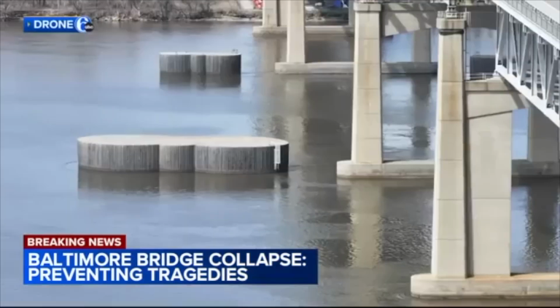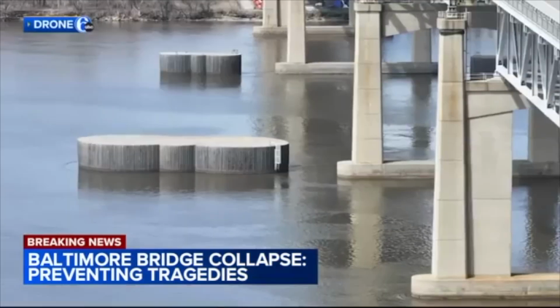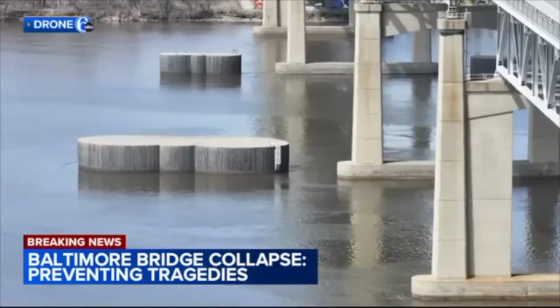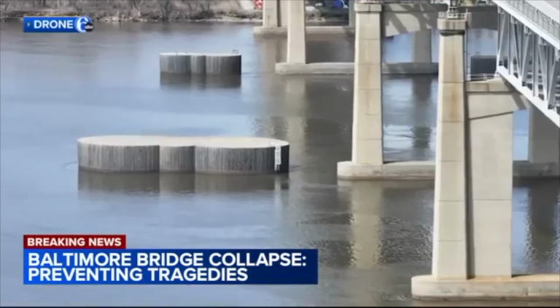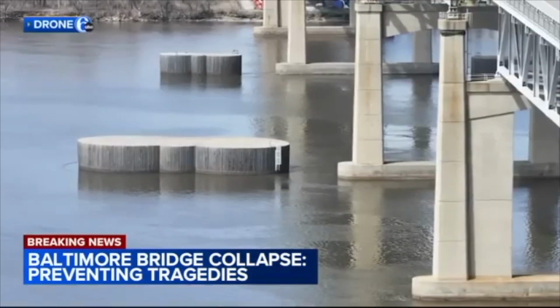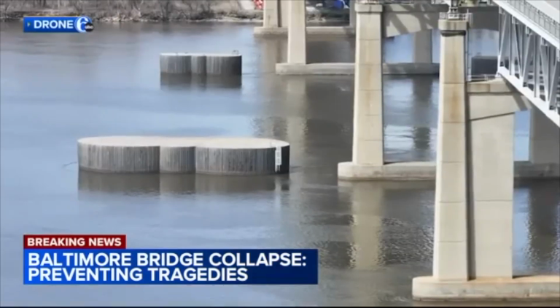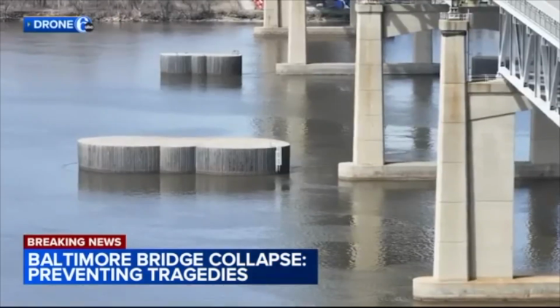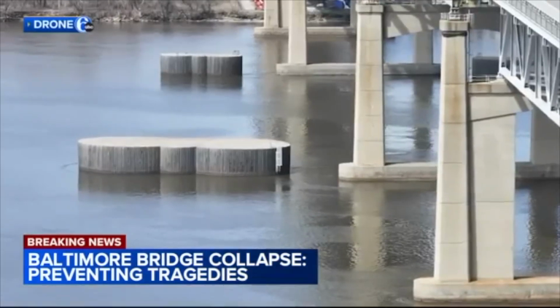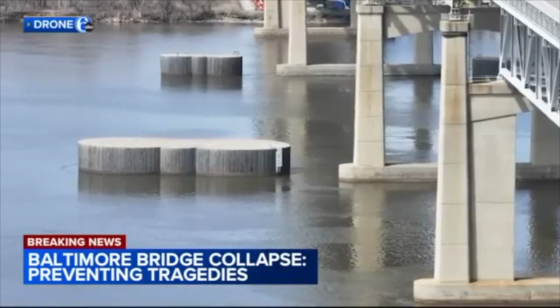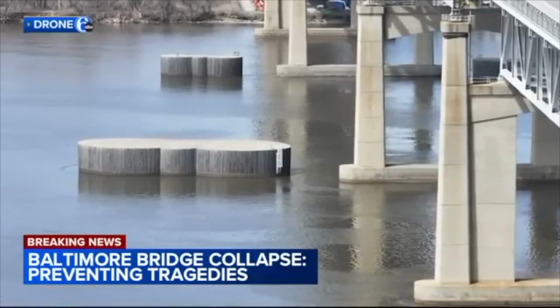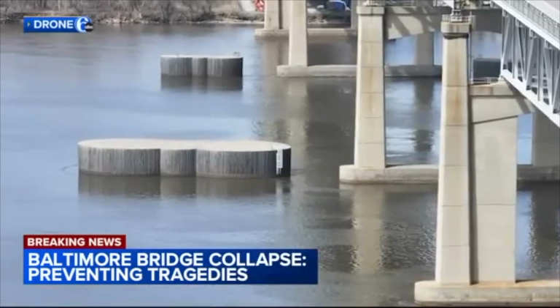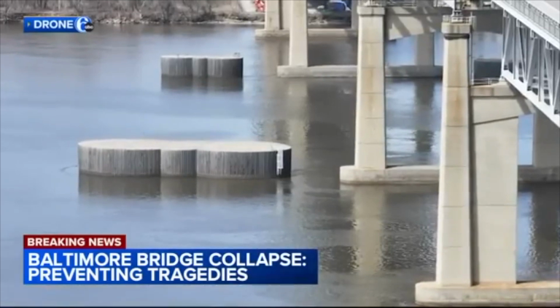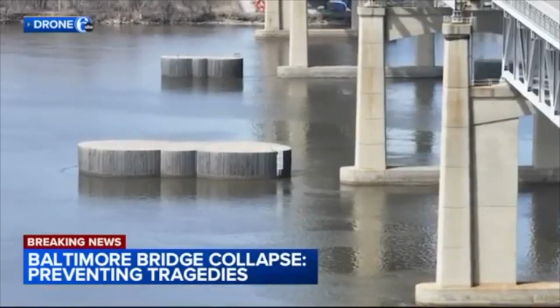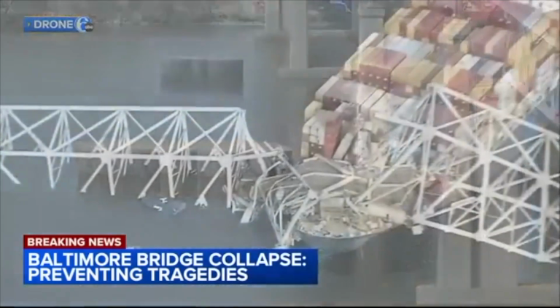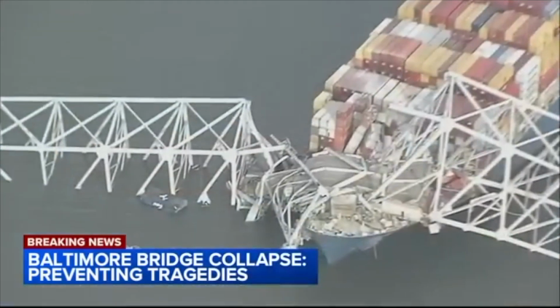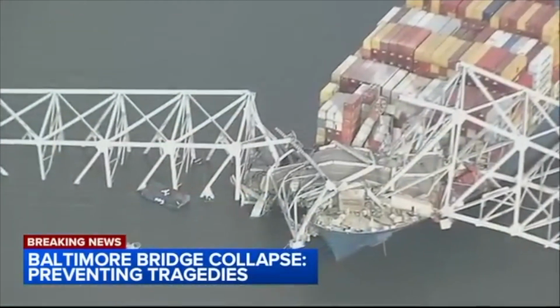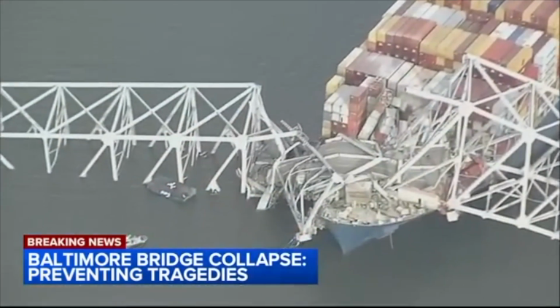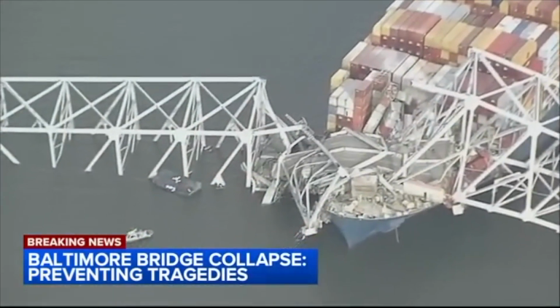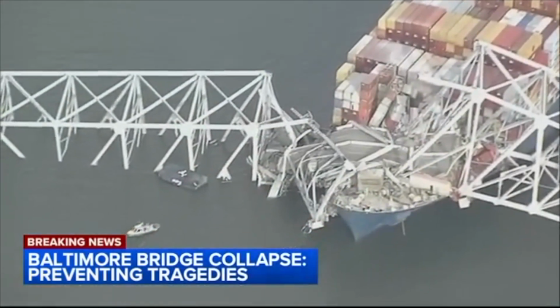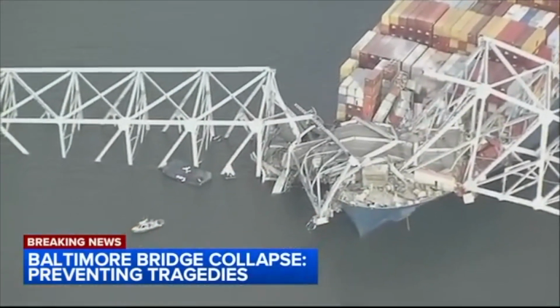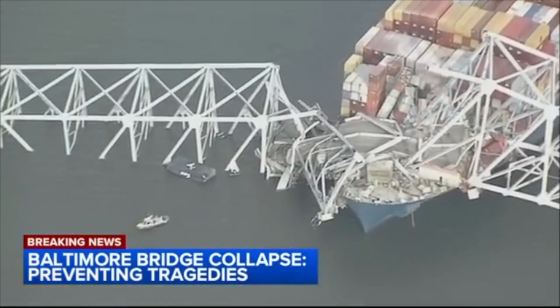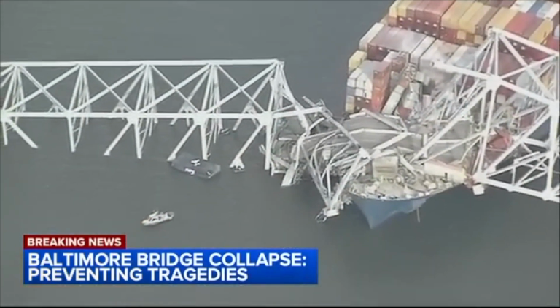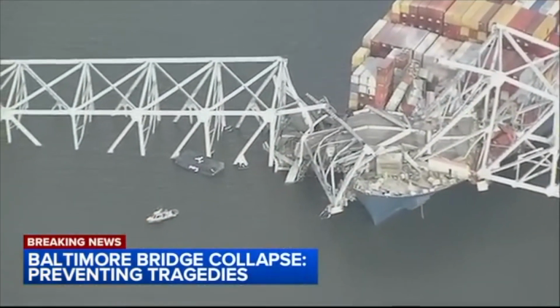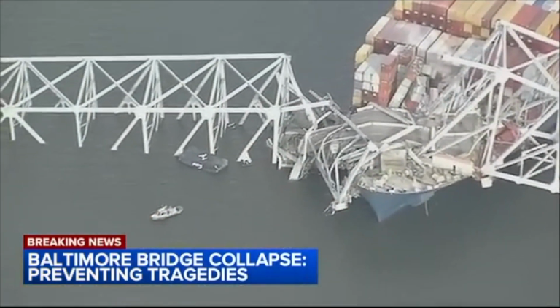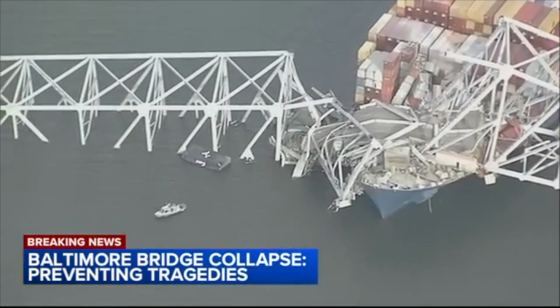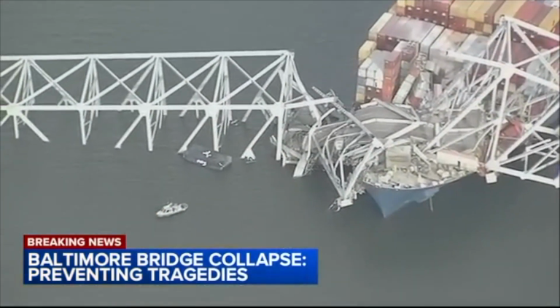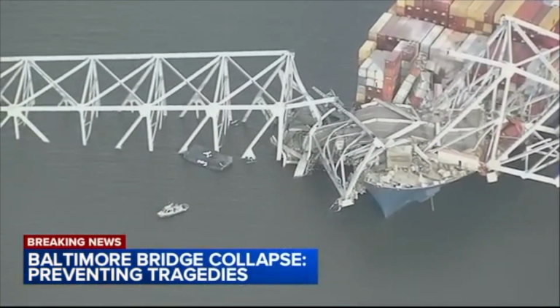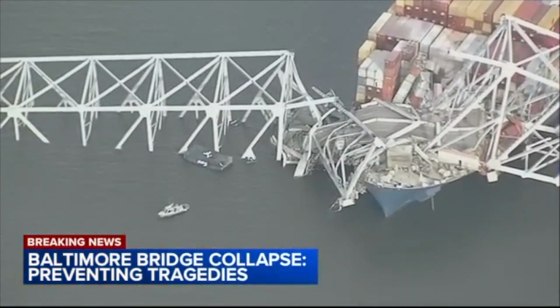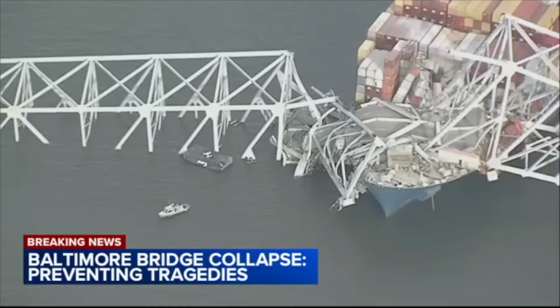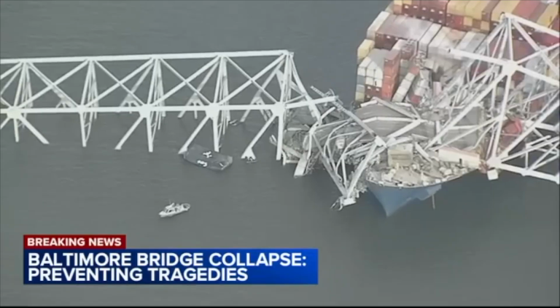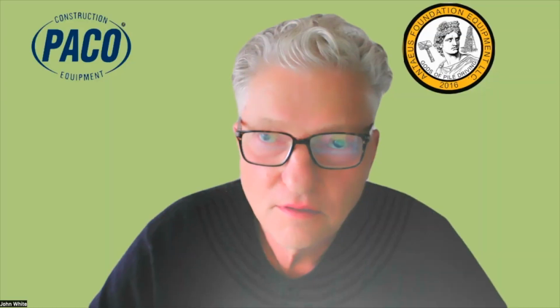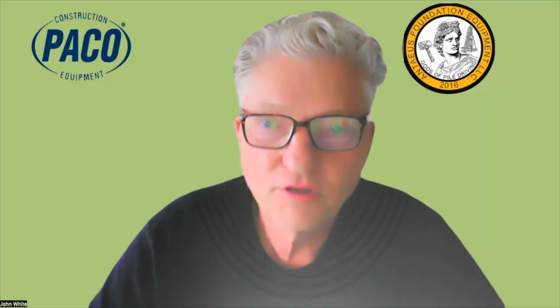When you talk about the Betsy Ross Bridge, we have concrete dolphins that are protective against ships — that will prevent a ship from striking the pier. That's what we have at the Betsy Ross Bridge. You can see those circular structures from drone six. And when you look at video from Baltimore, you don't see them near the support piers.